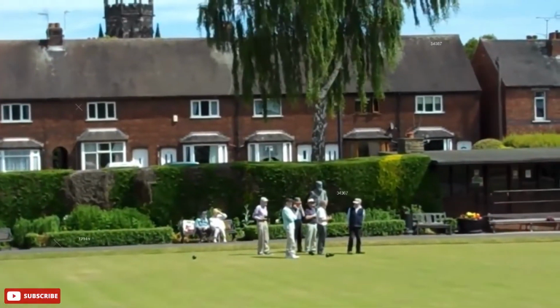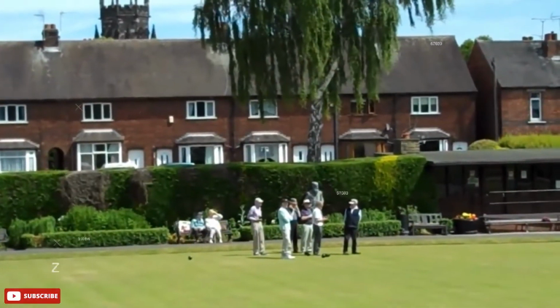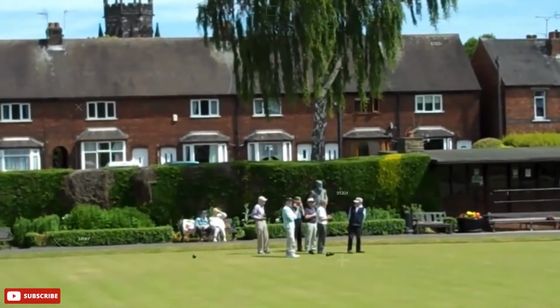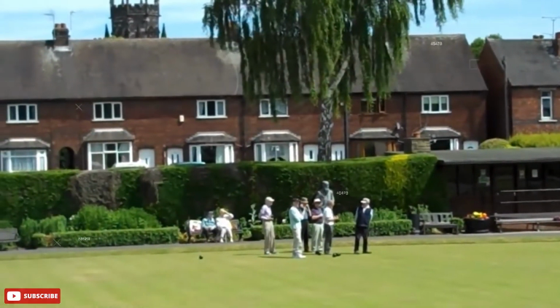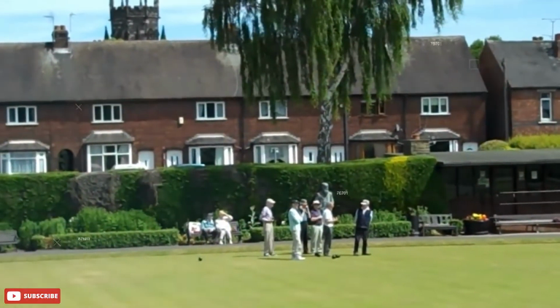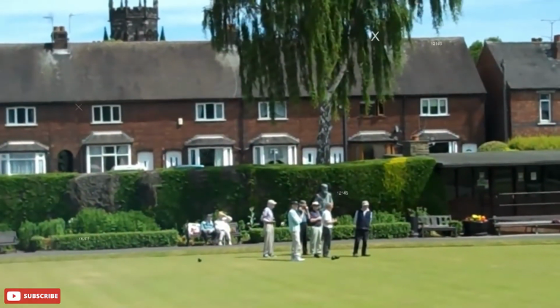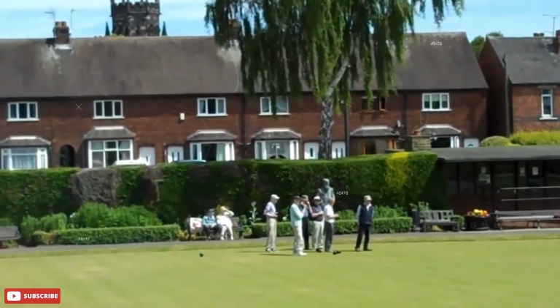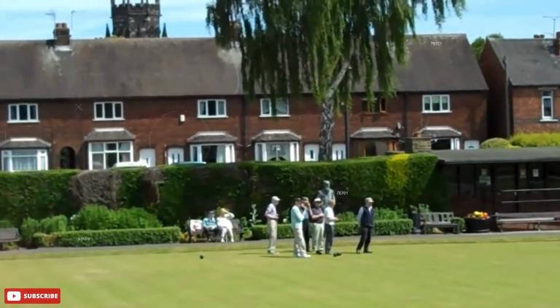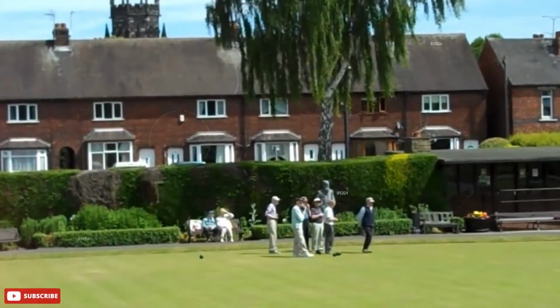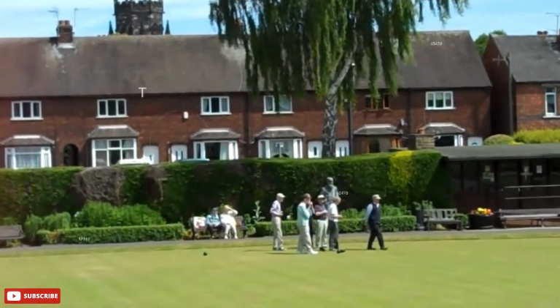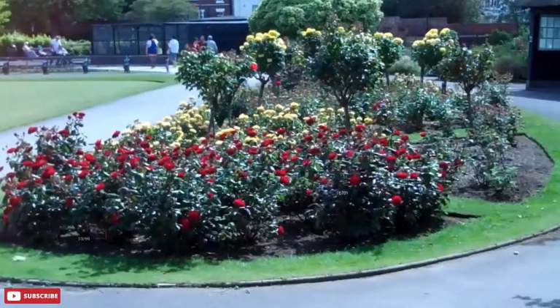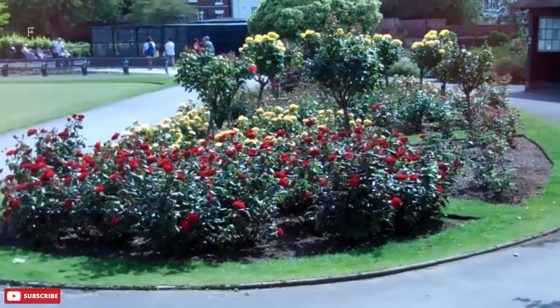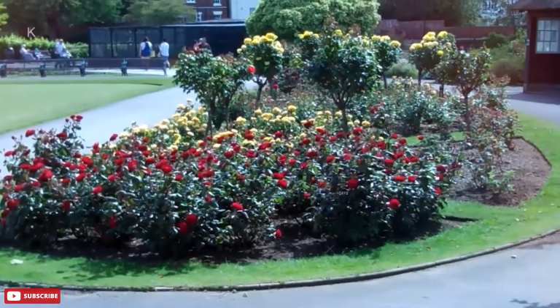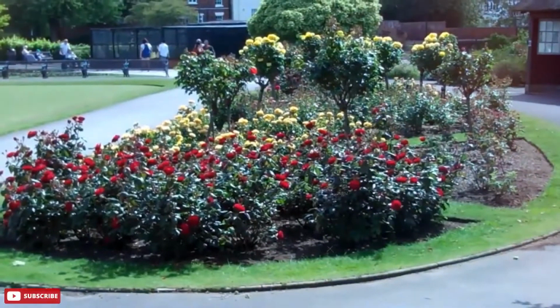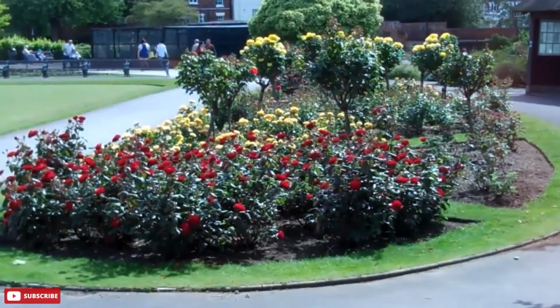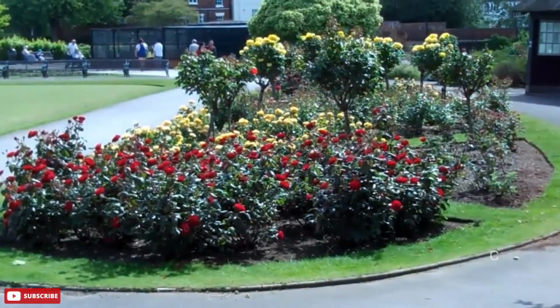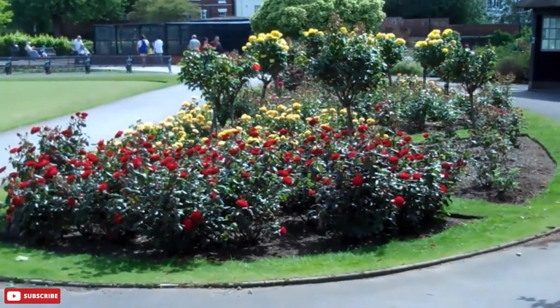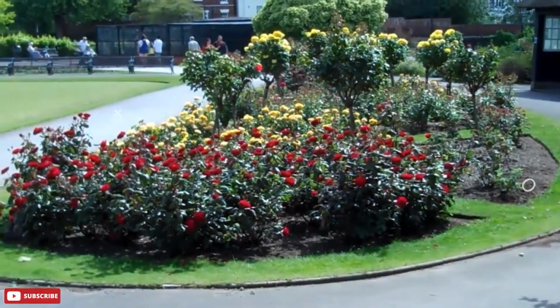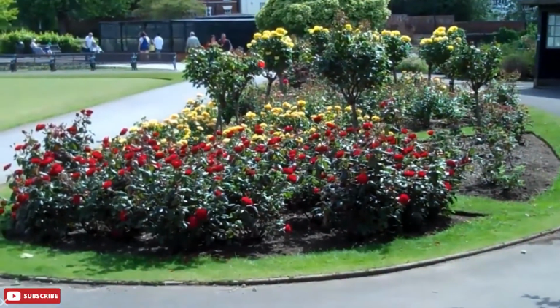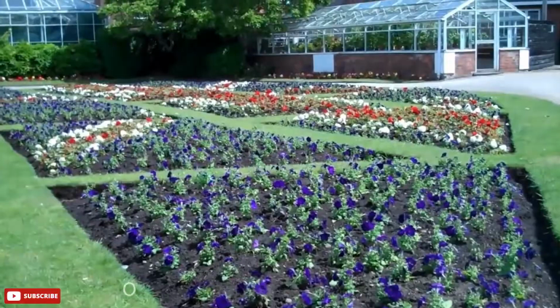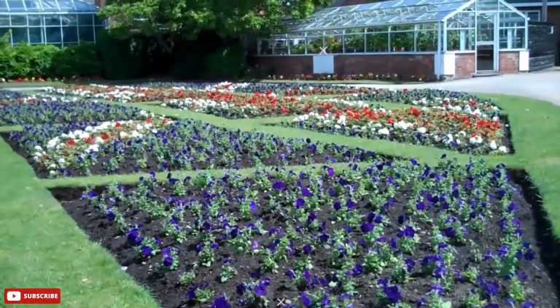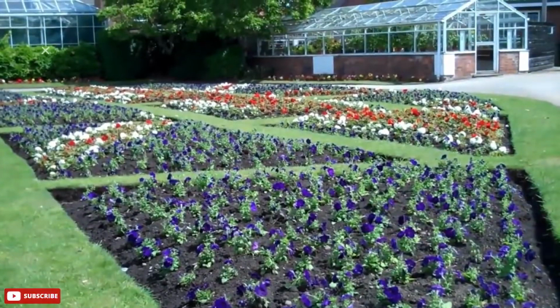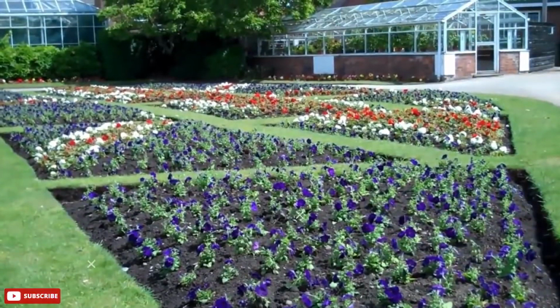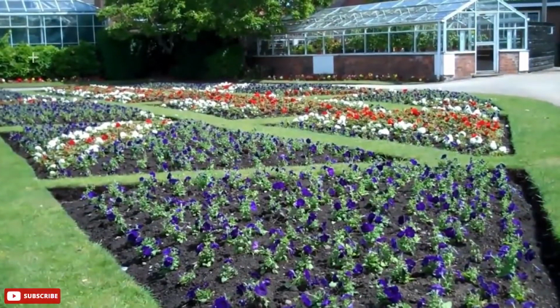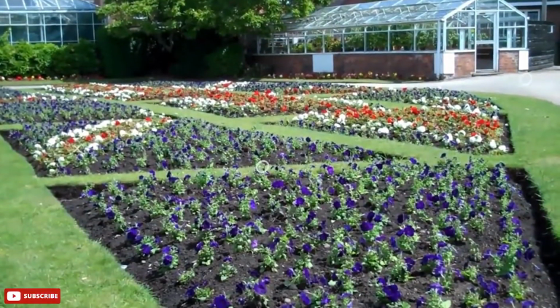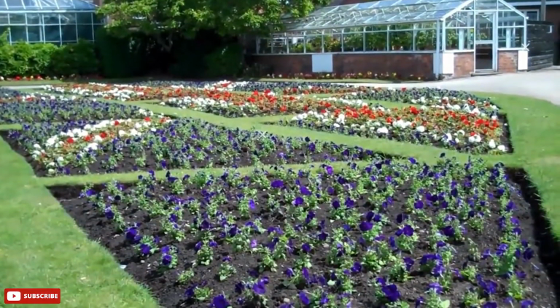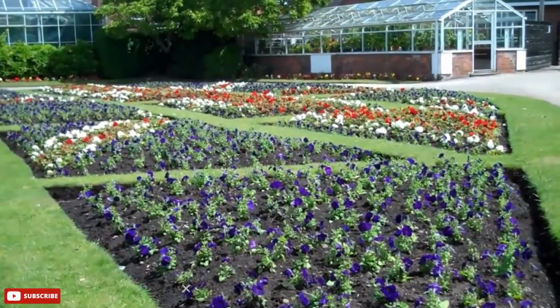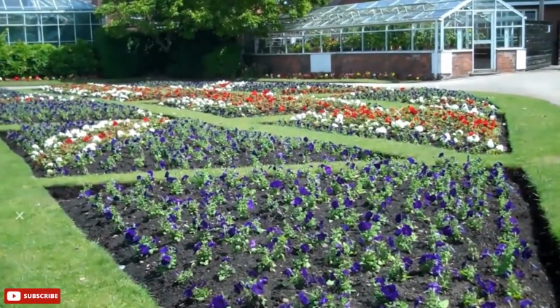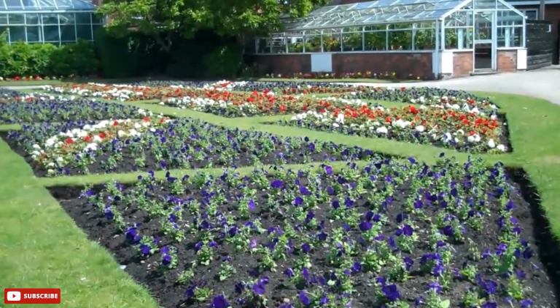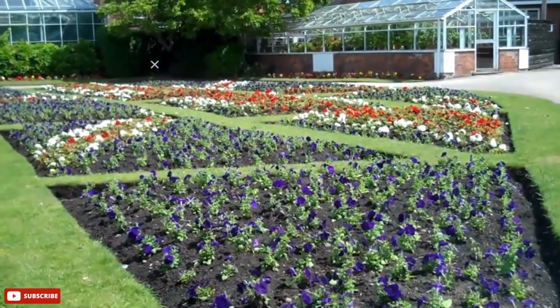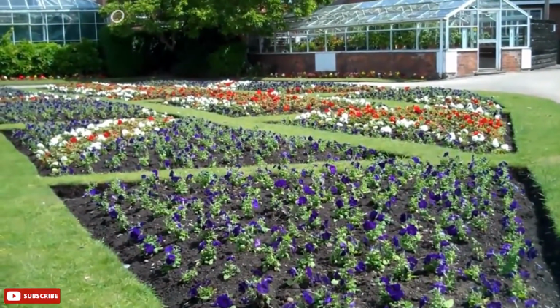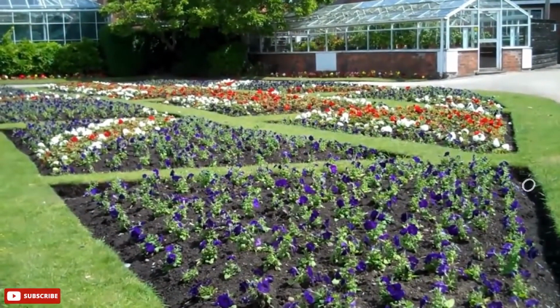Charles the First stayed at this very property in 1643, shortly after the start of the Civil War. A siege took place at Stafford Castle in this war, and once it fell into Parliamentarian hands it was pulled down.